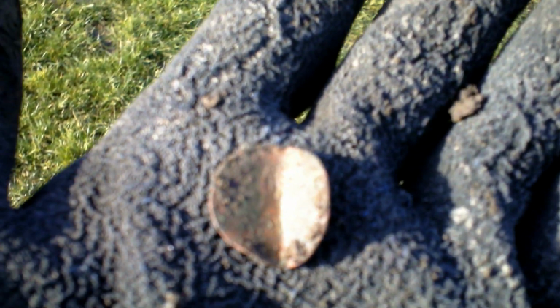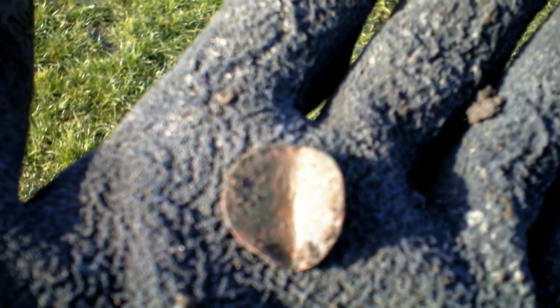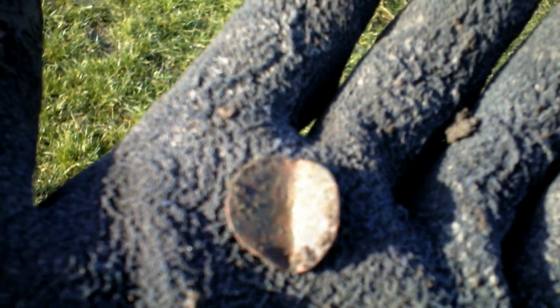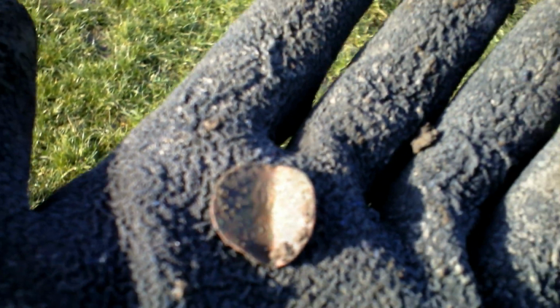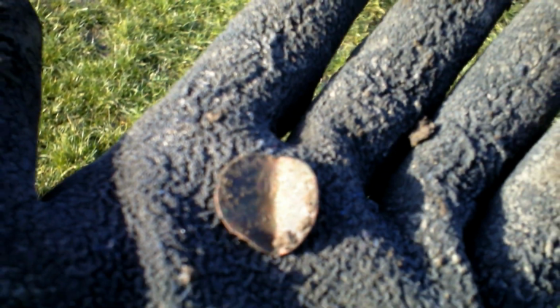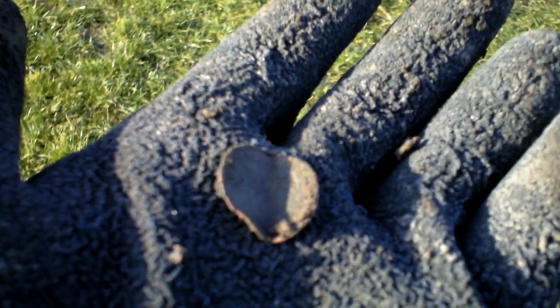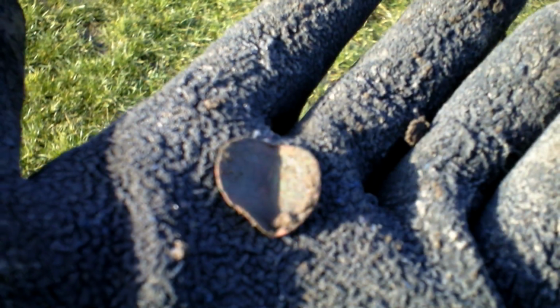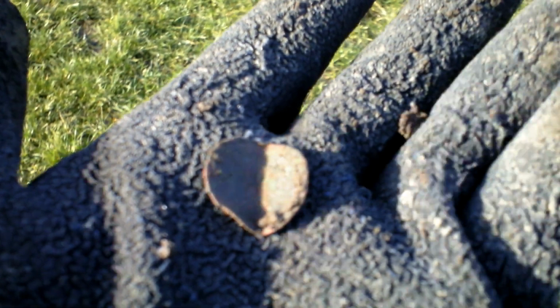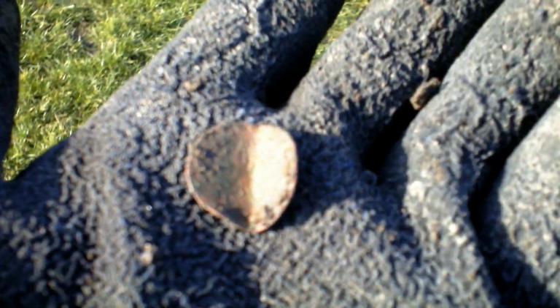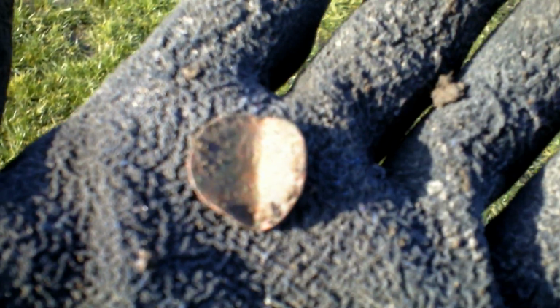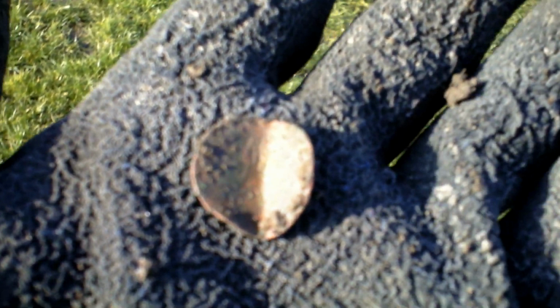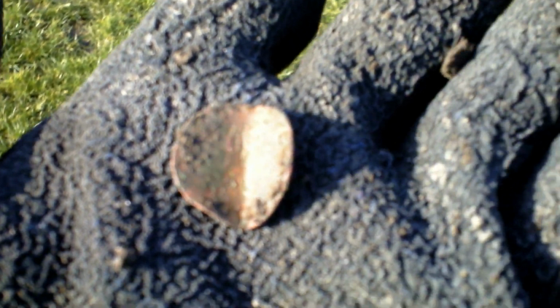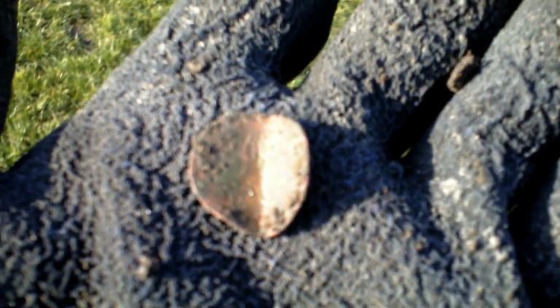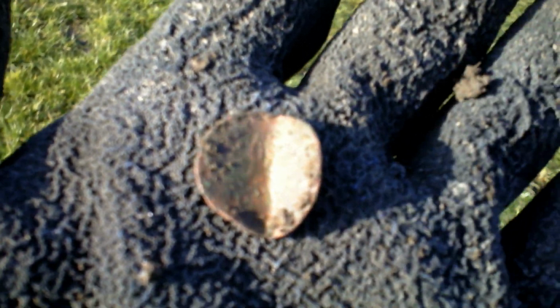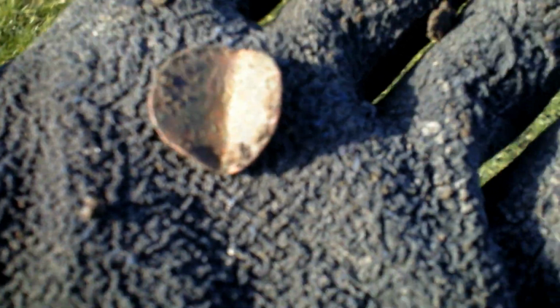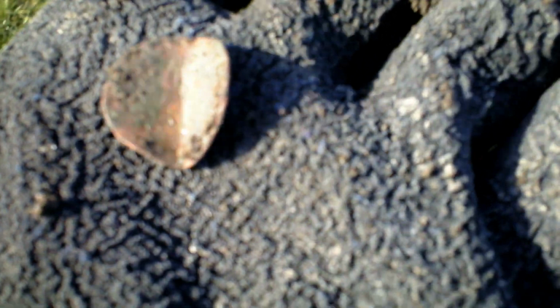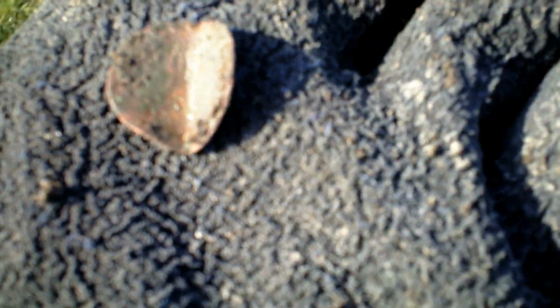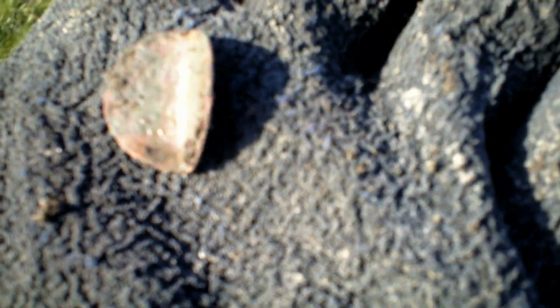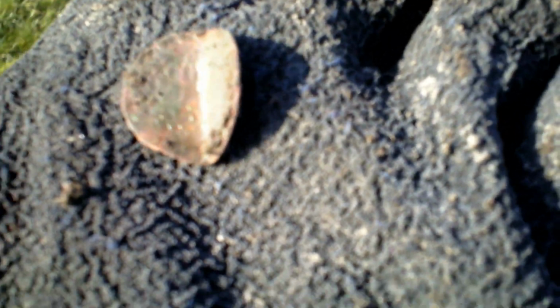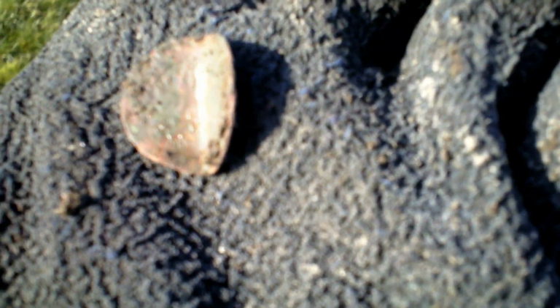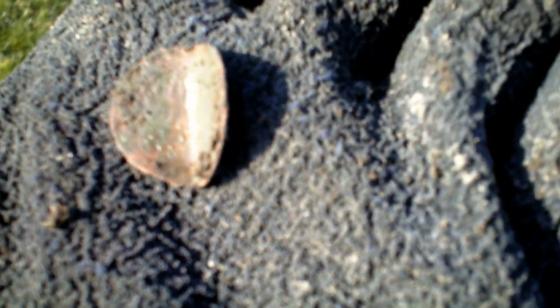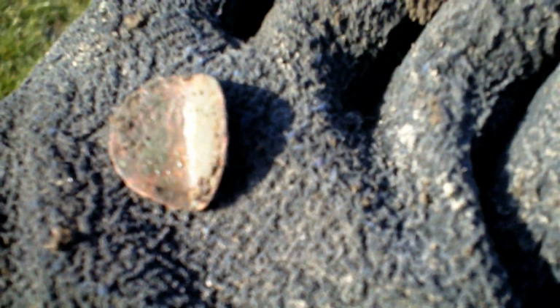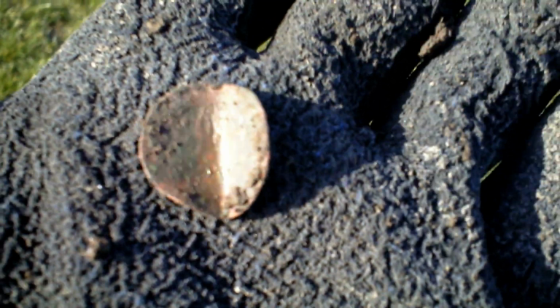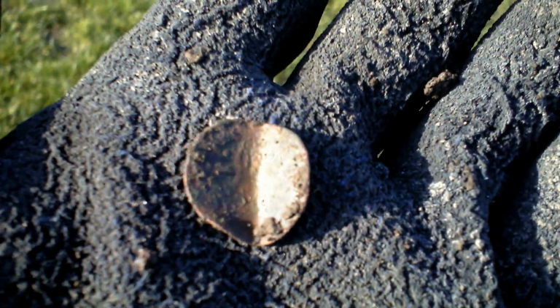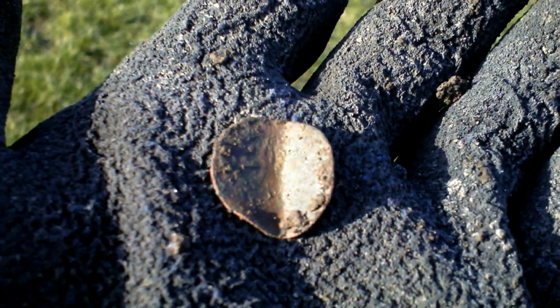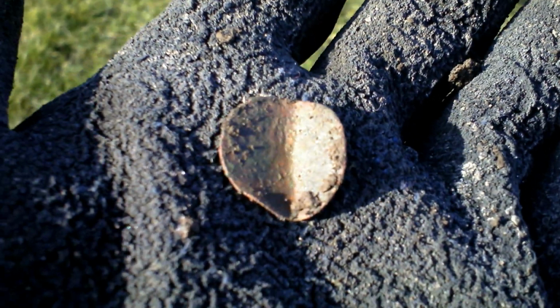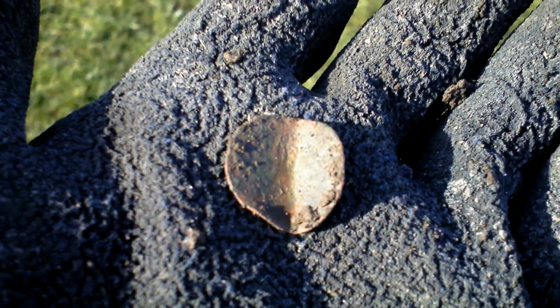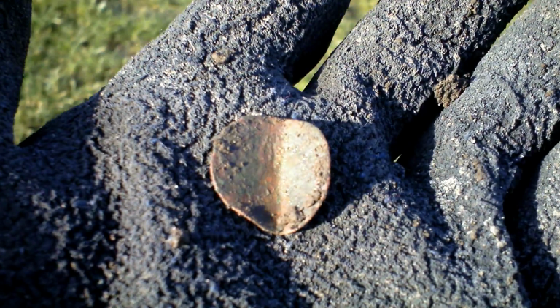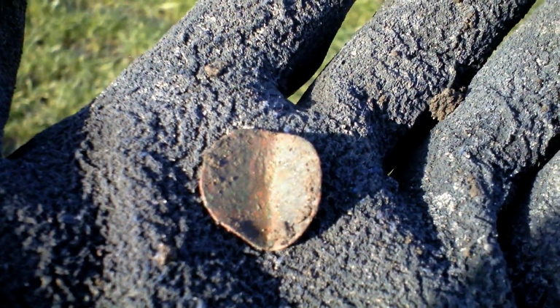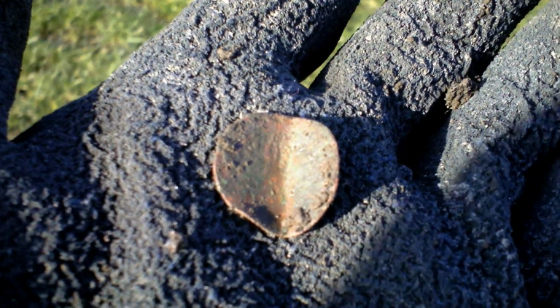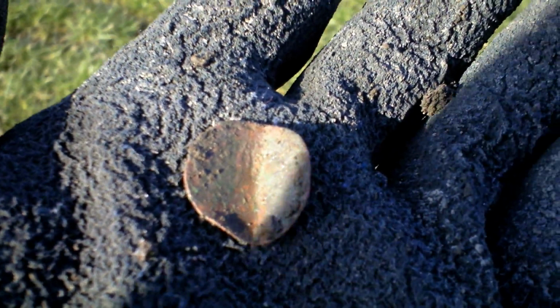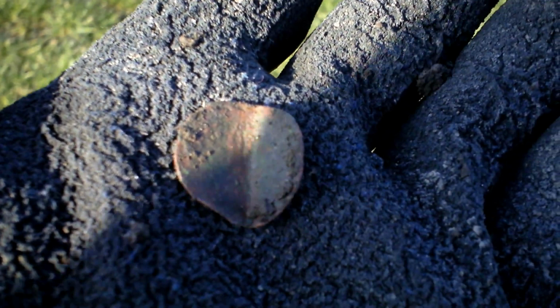First coin of the day, probably one from the 1700s, so 18th century. Alright, let's move on.